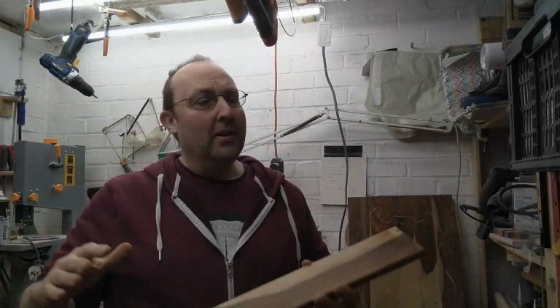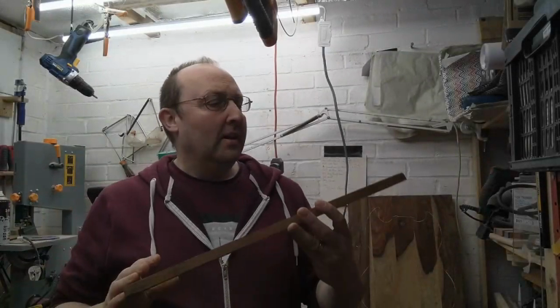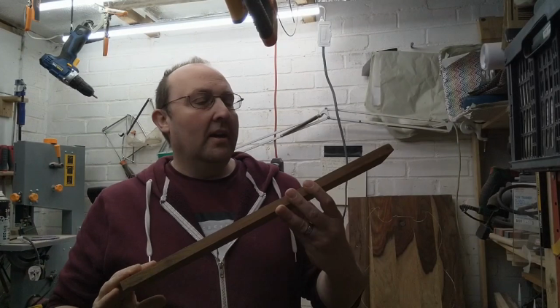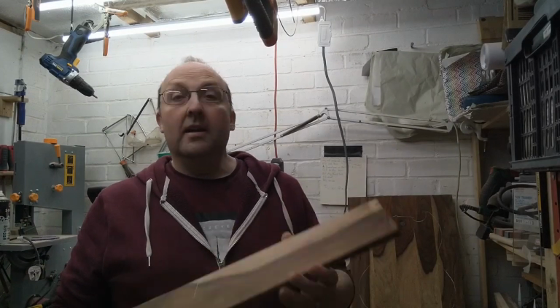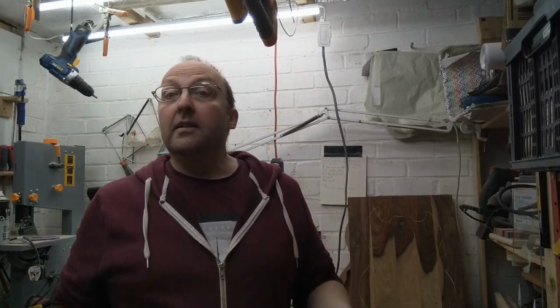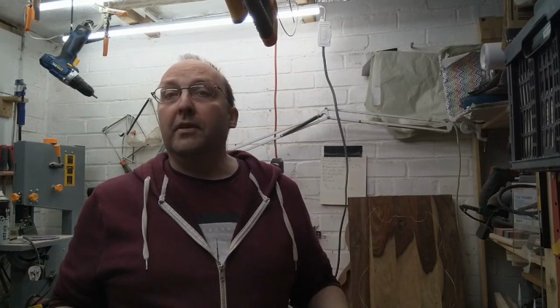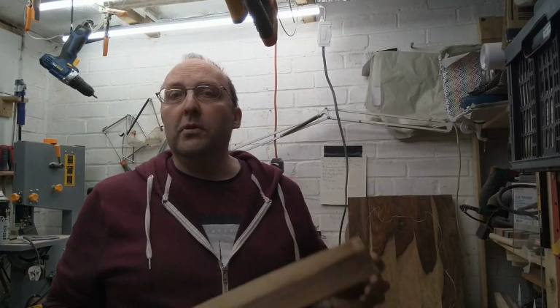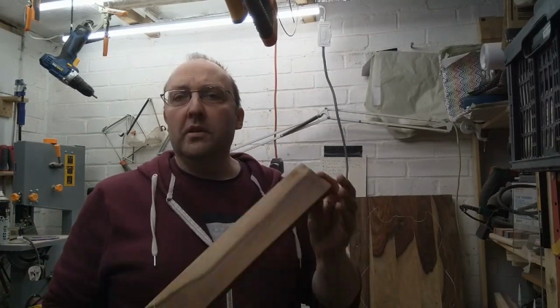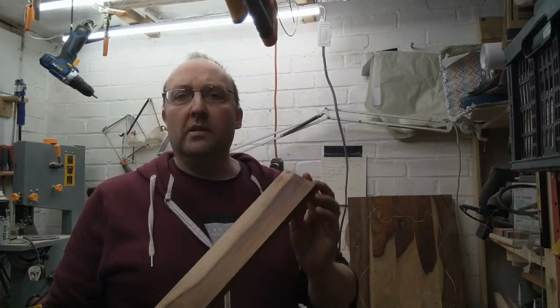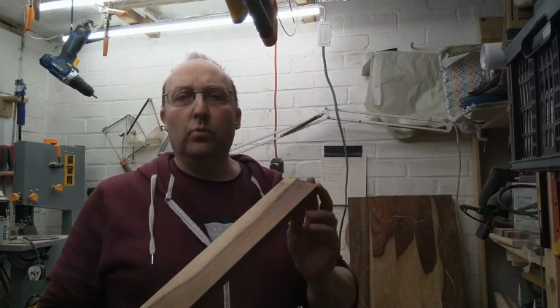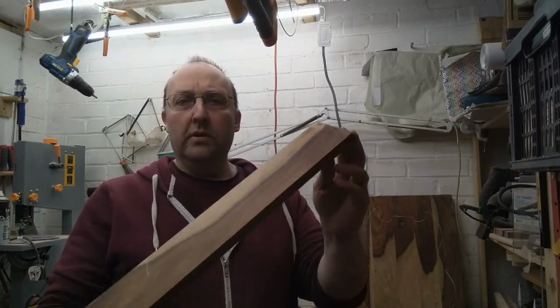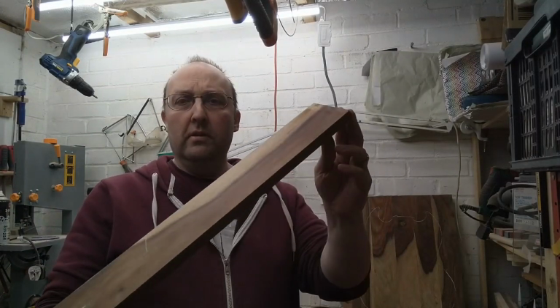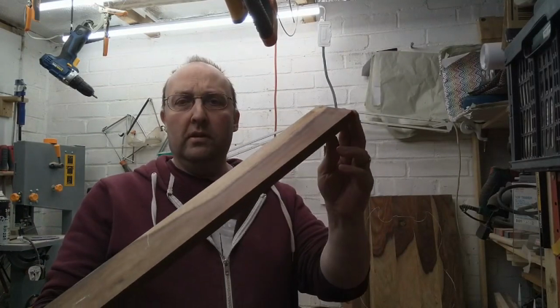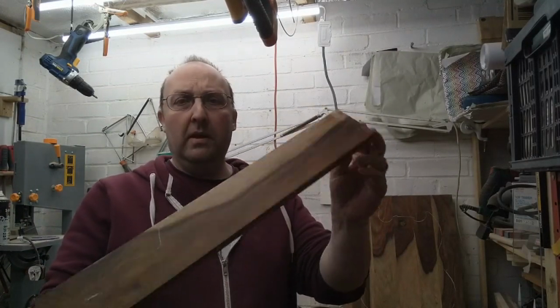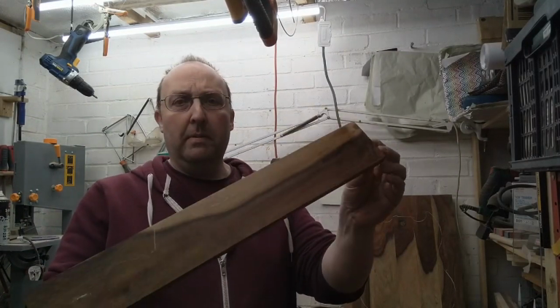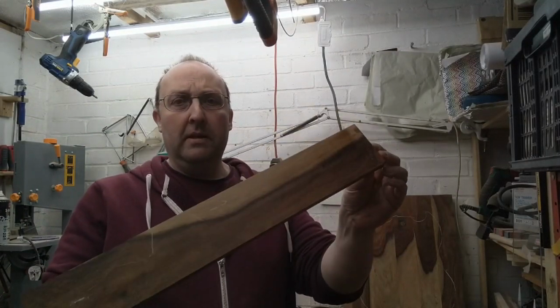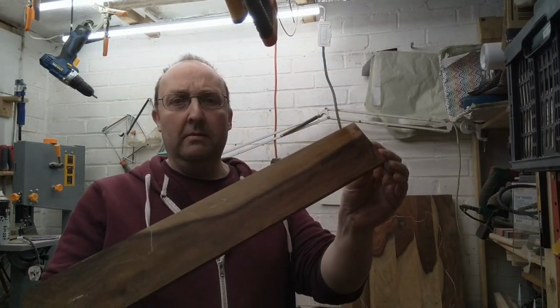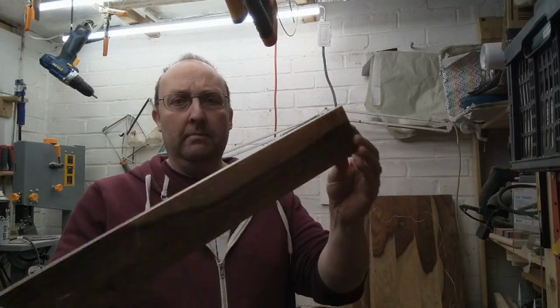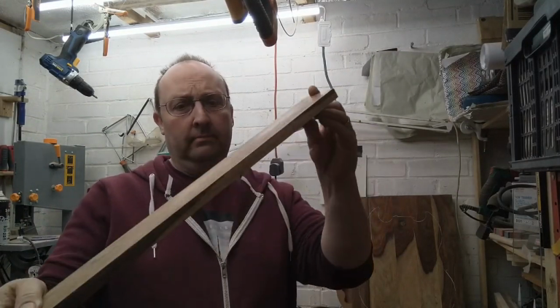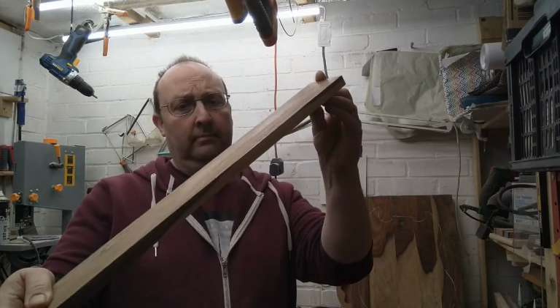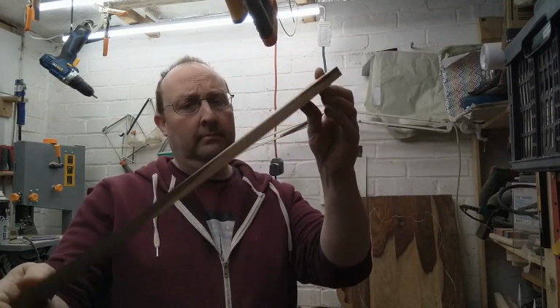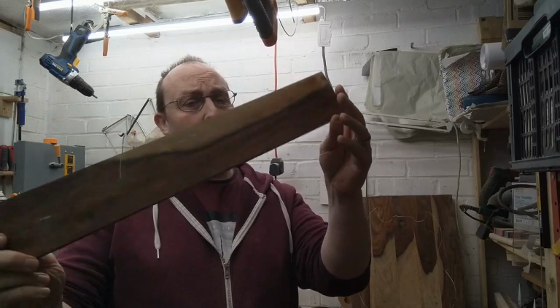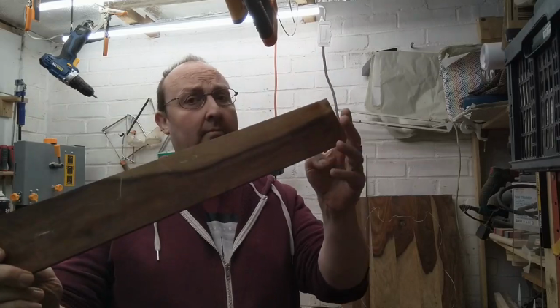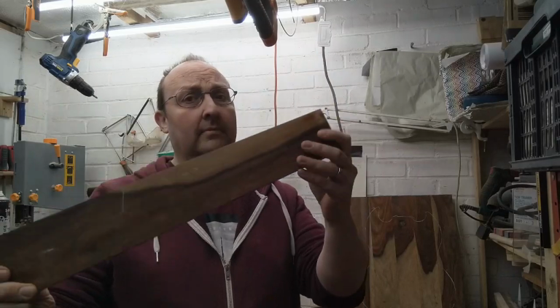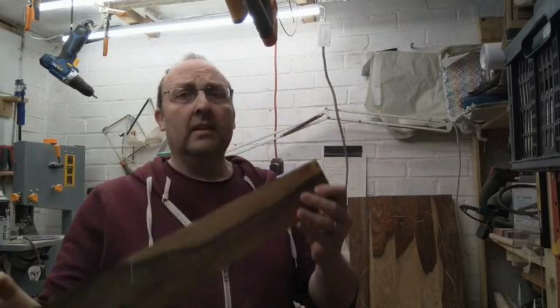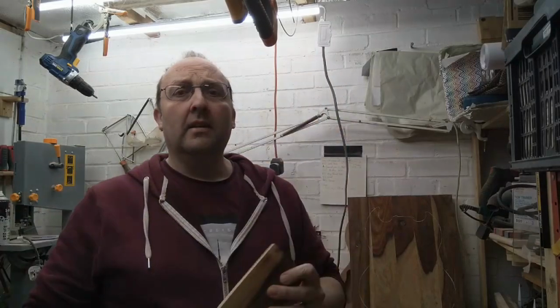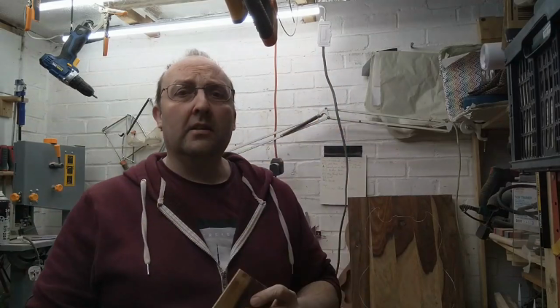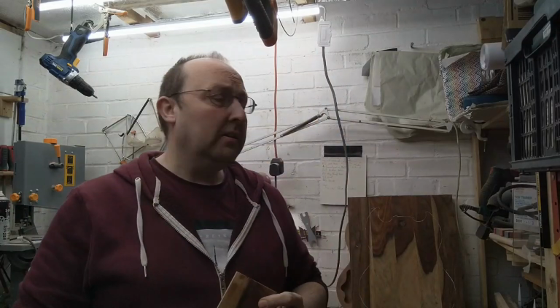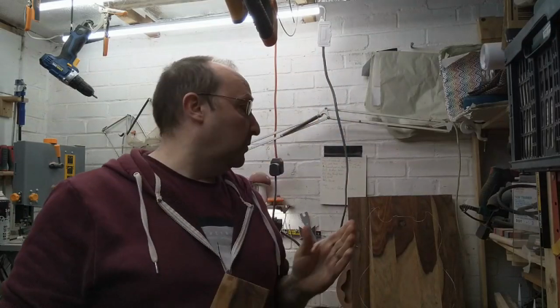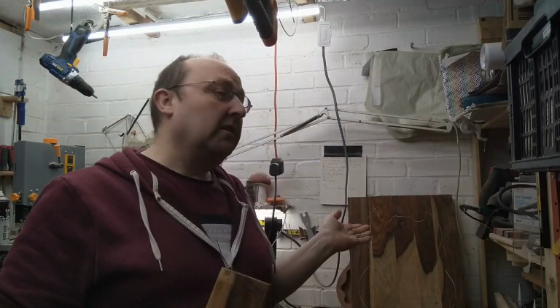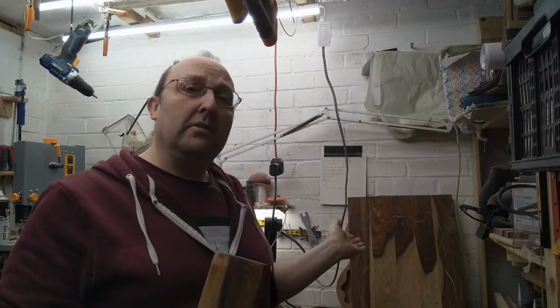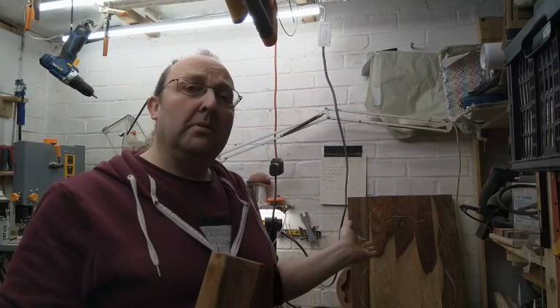Hello! In this video we're going to take some wood that looks a bit like bacon and turn it into a guitar top.